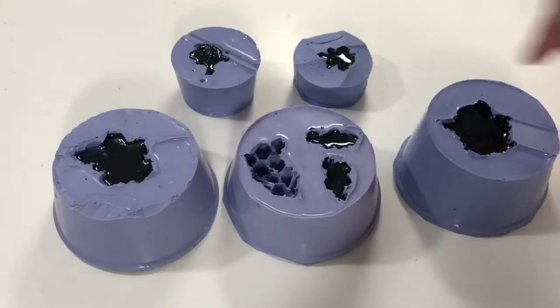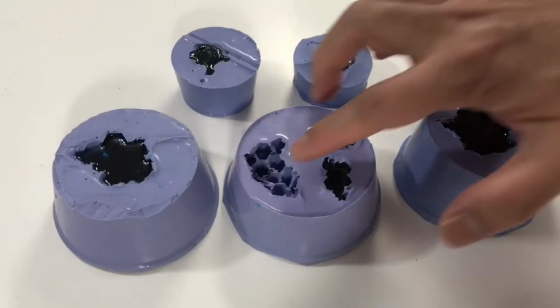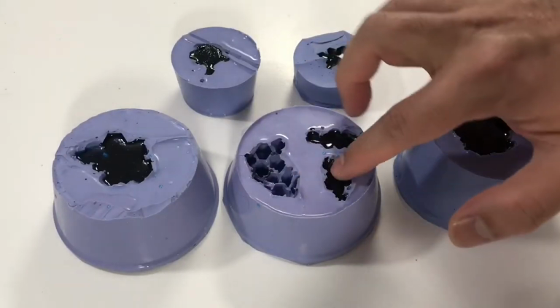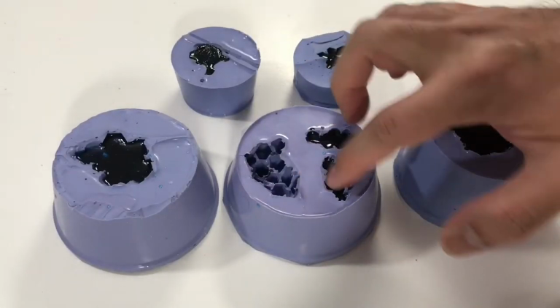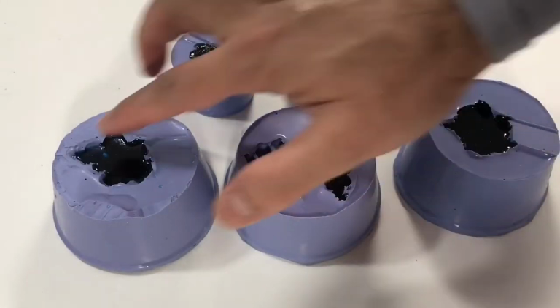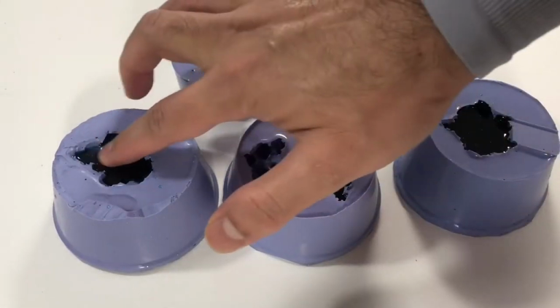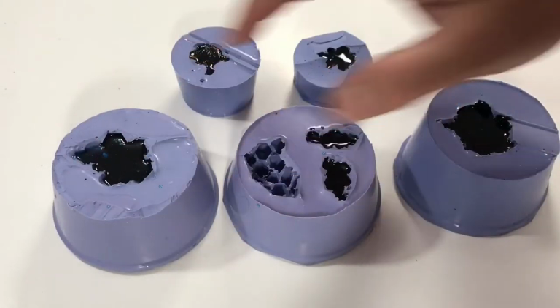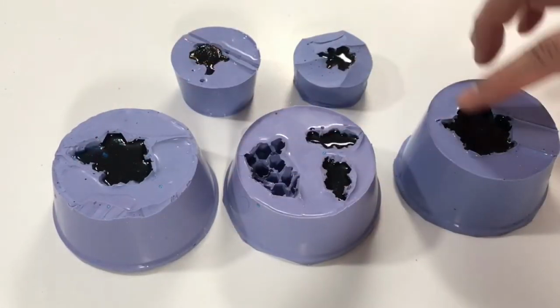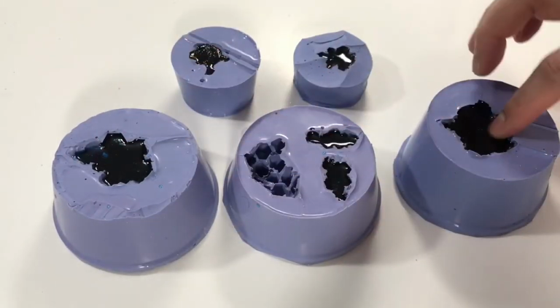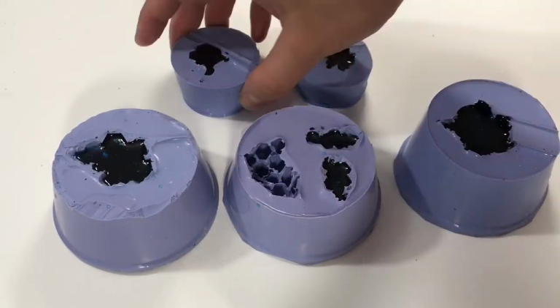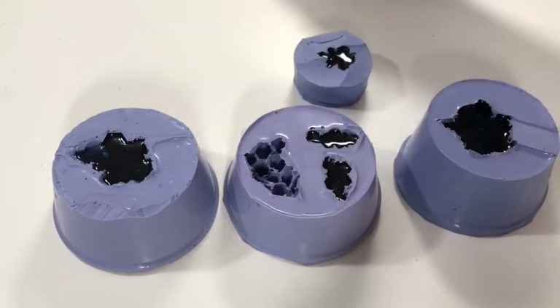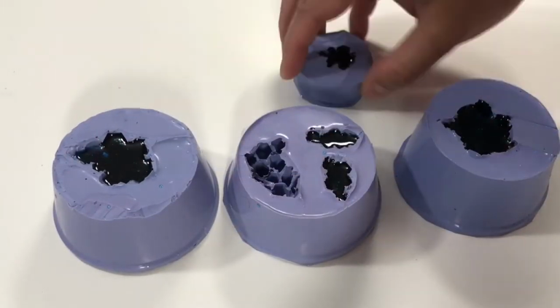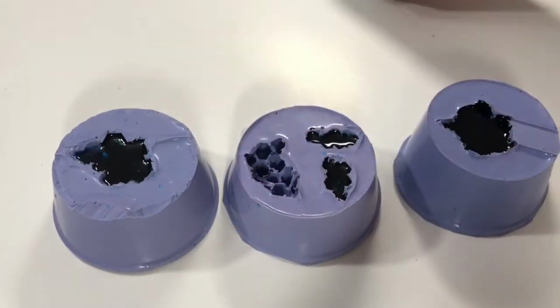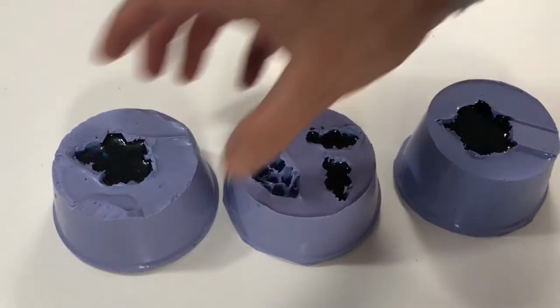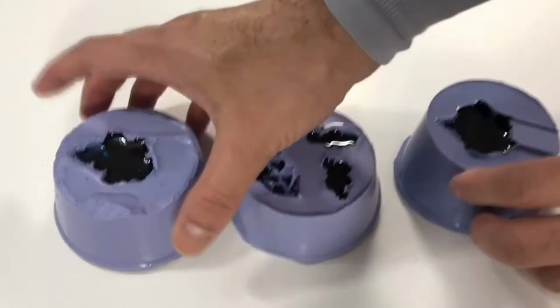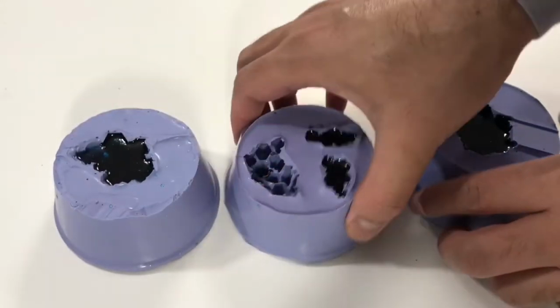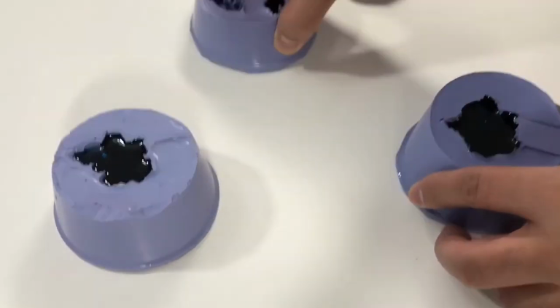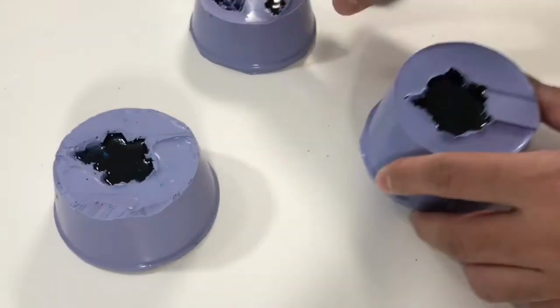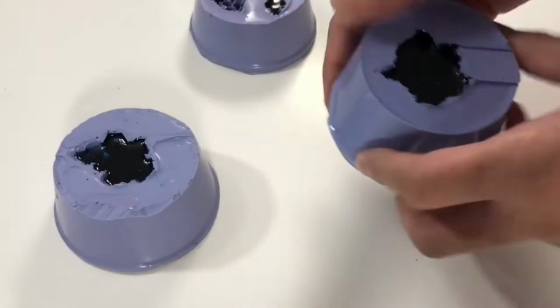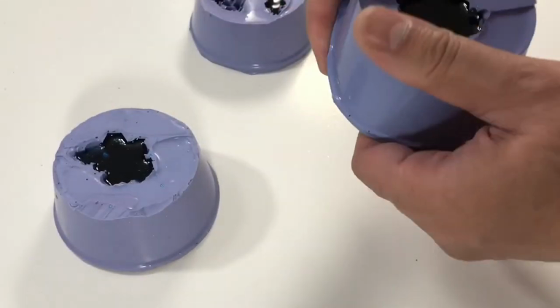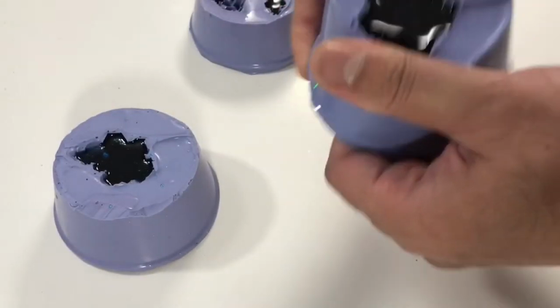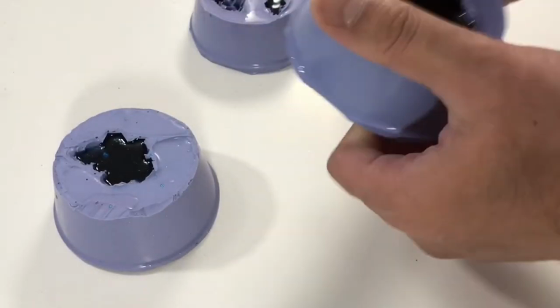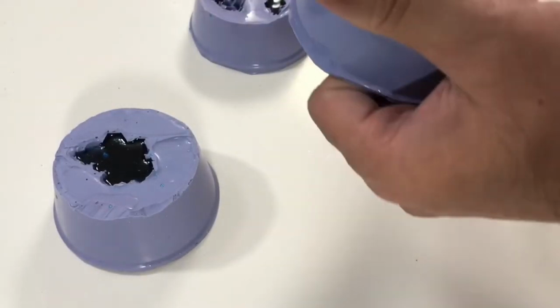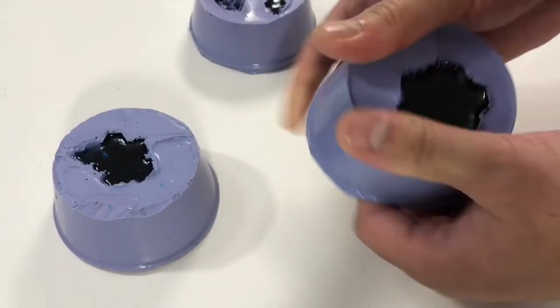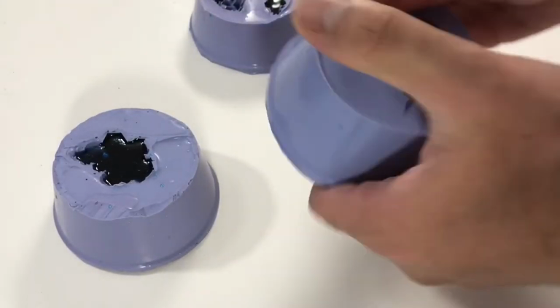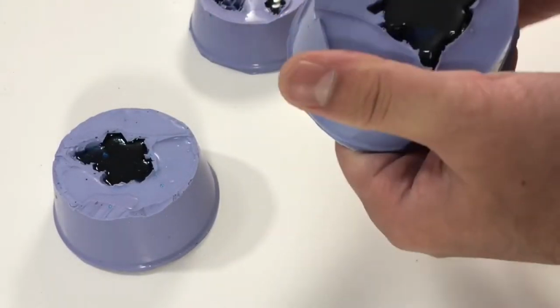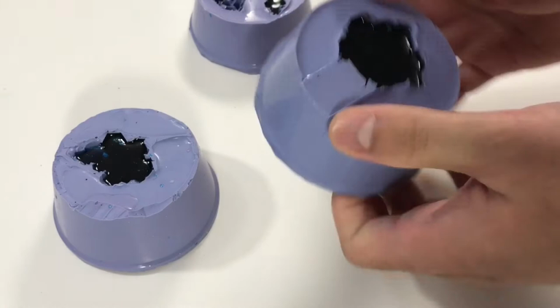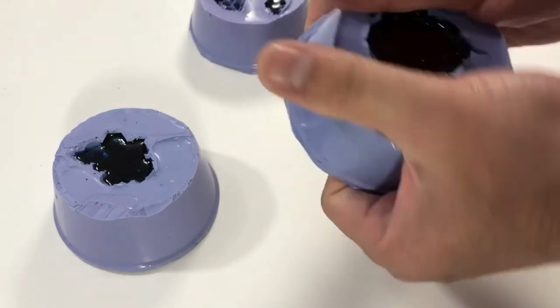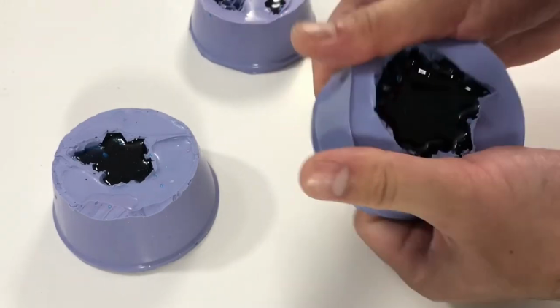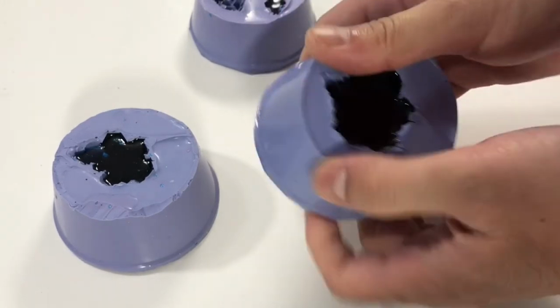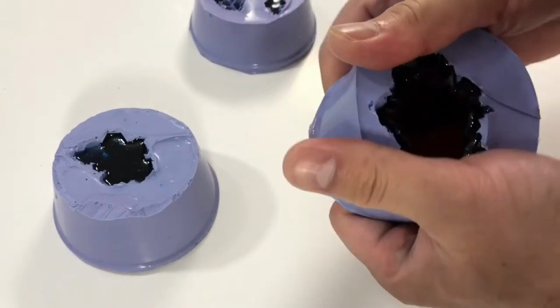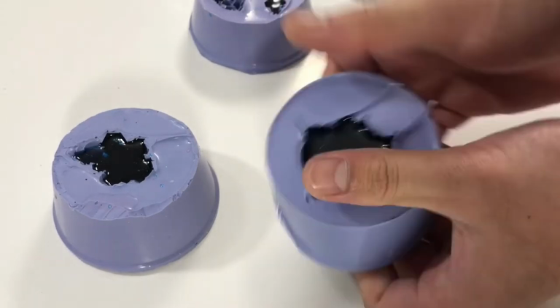I have left the molds aside for a day for the resin to cure, and now I am taking out the crystals from the mold.